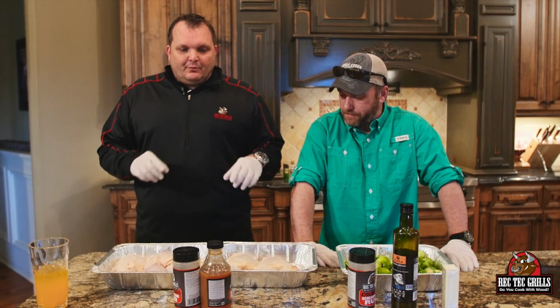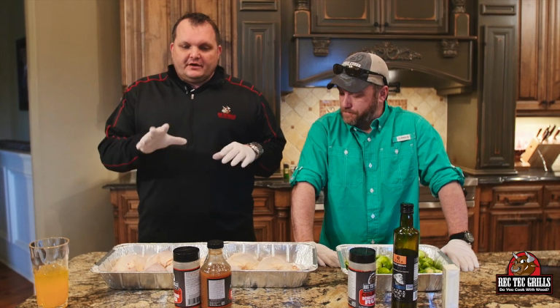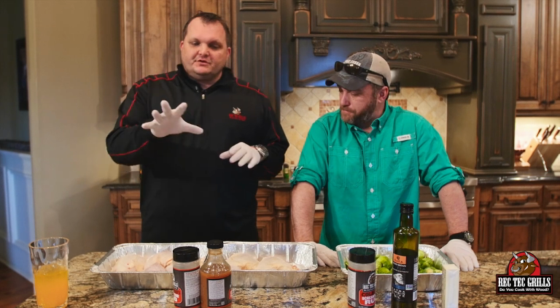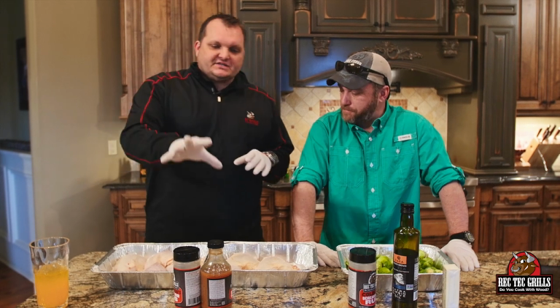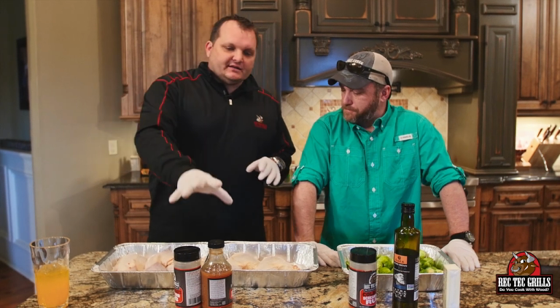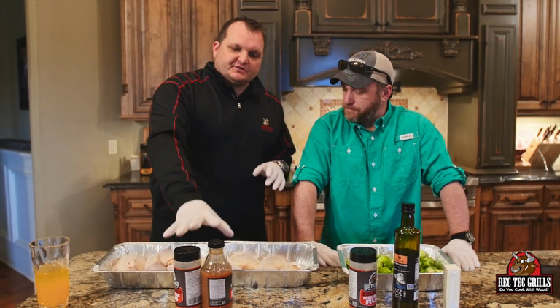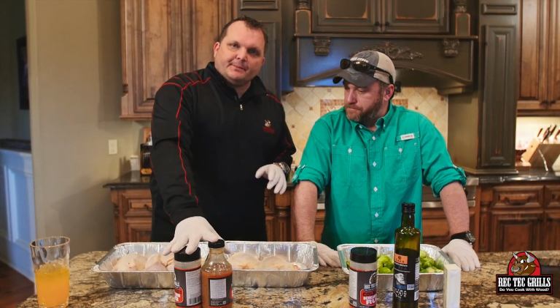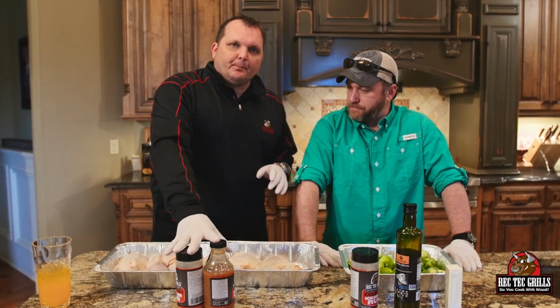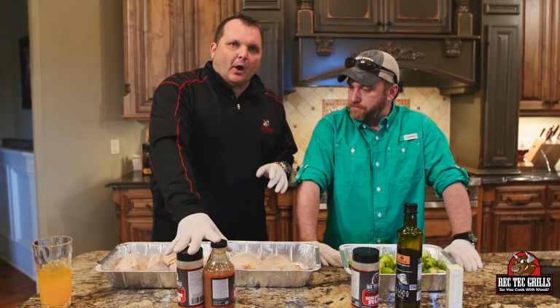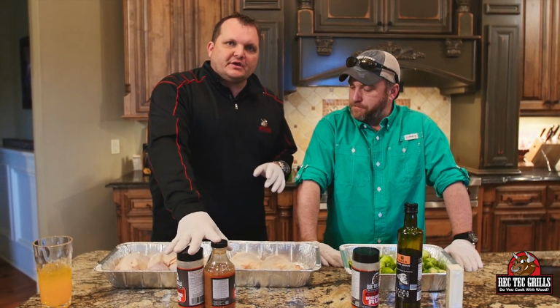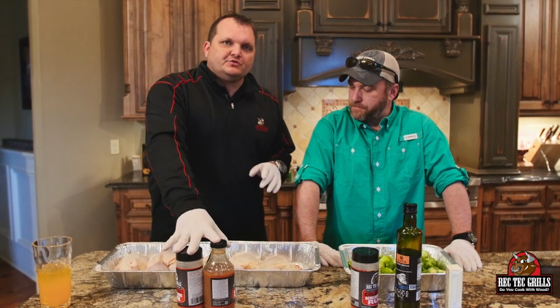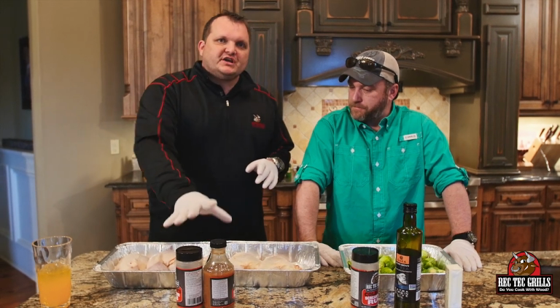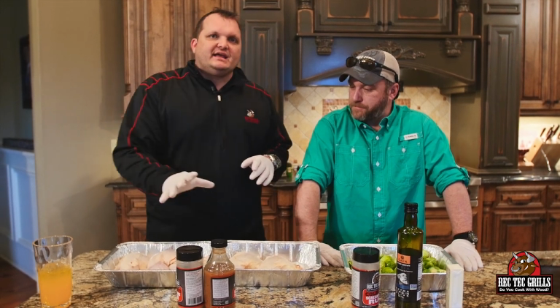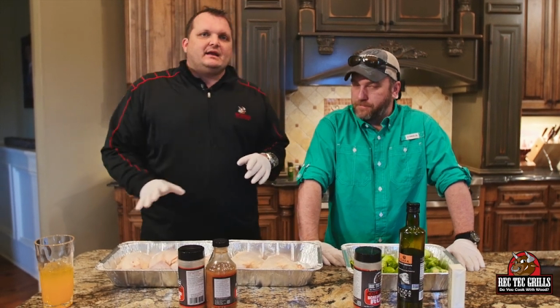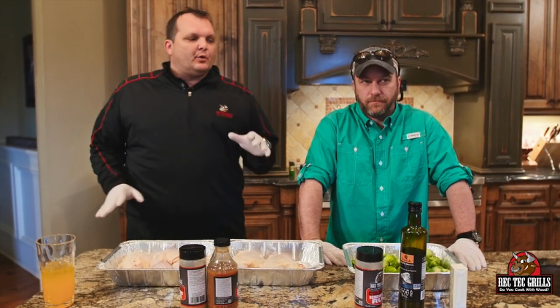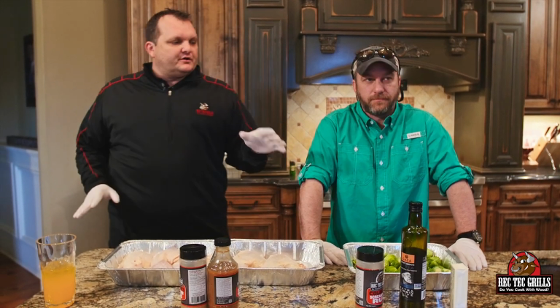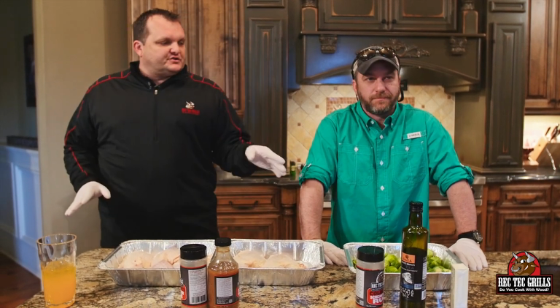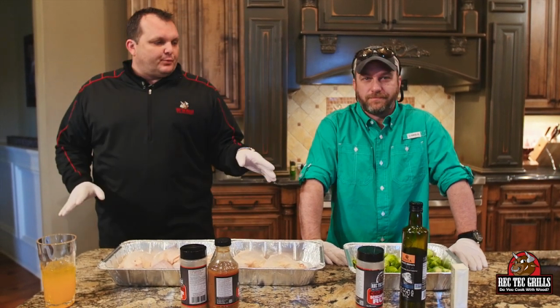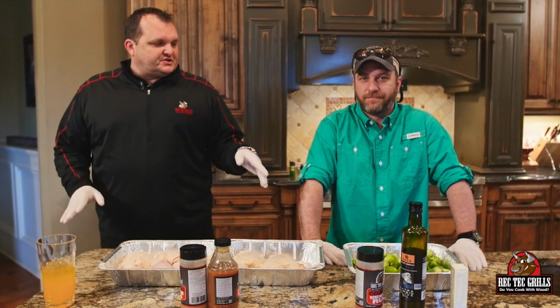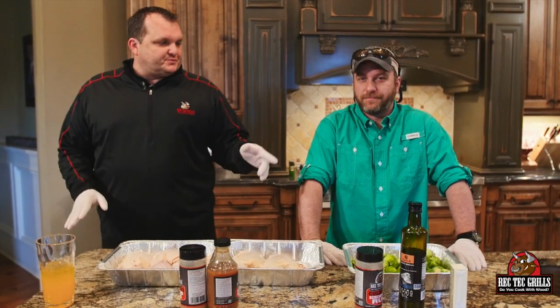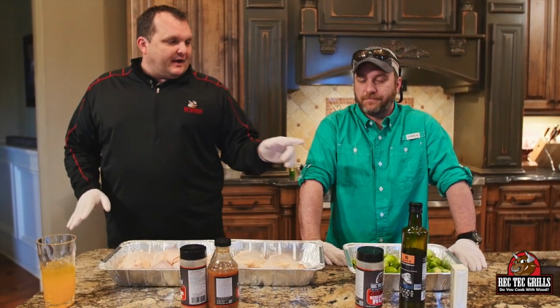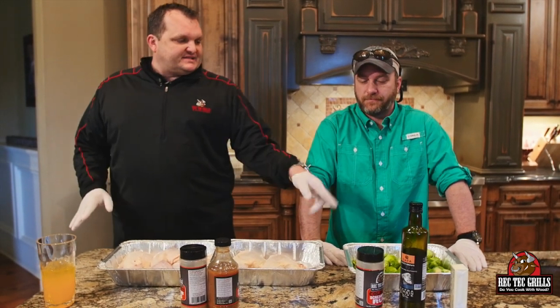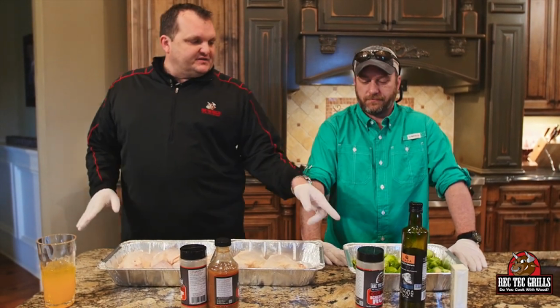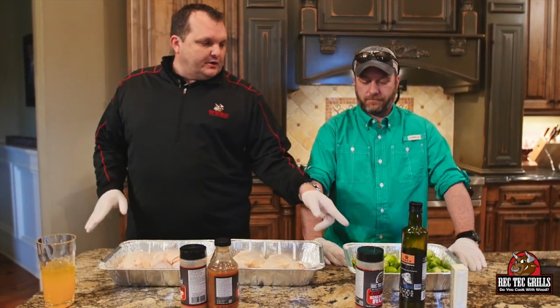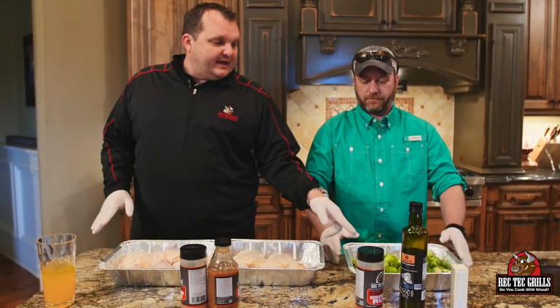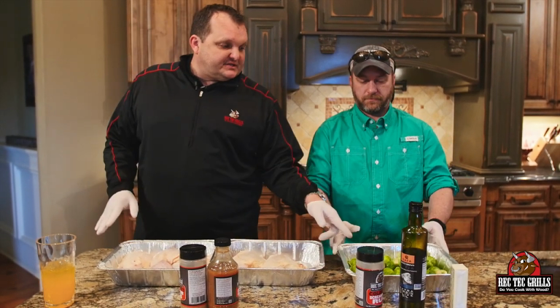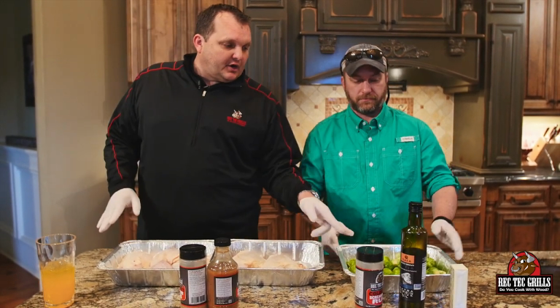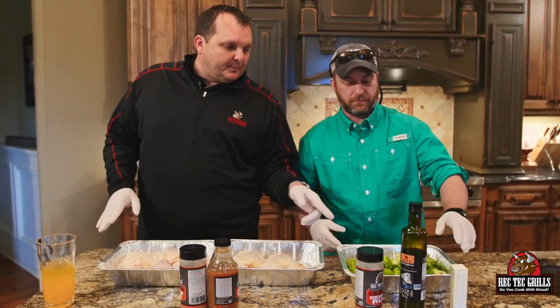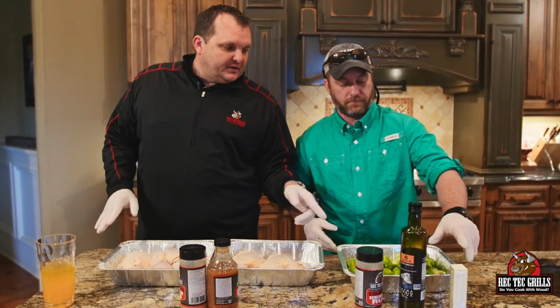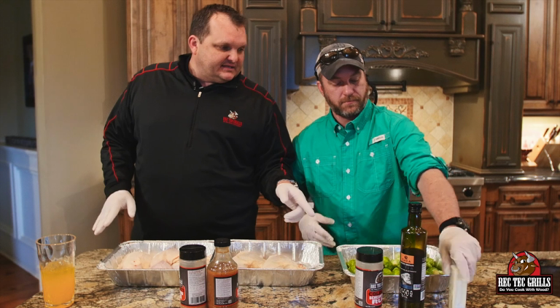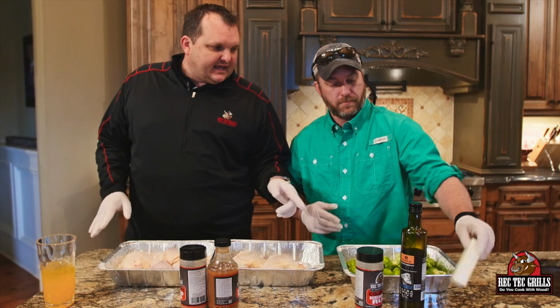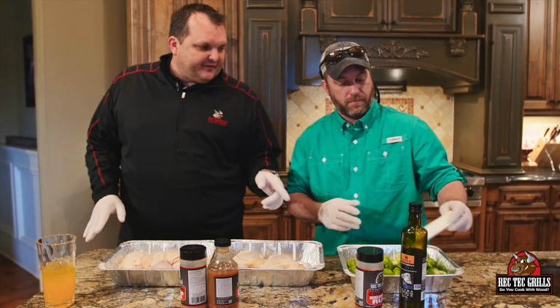We're gonna do just a little simple barbecue chicken, and we're gonna do some Brussels sprouts. Steve's going ahead and start putting these together.